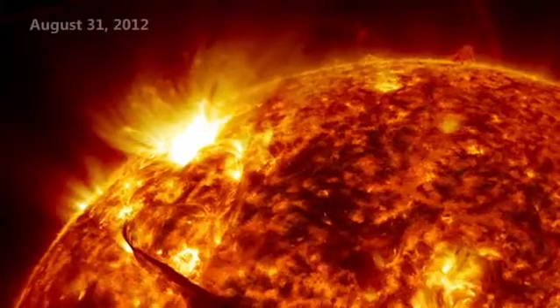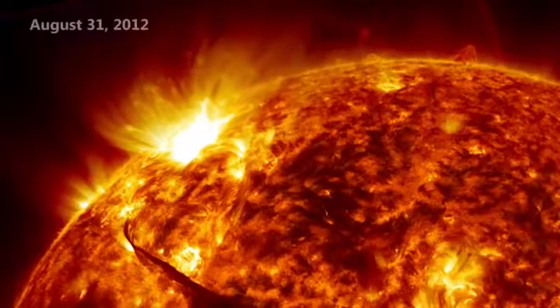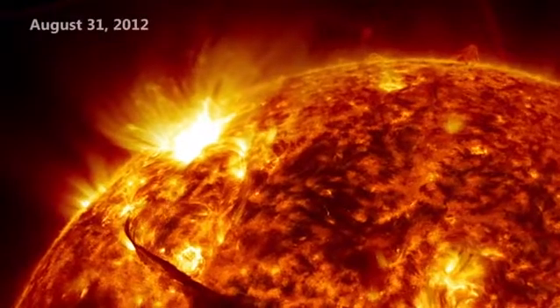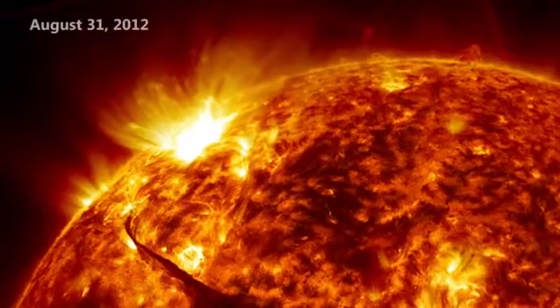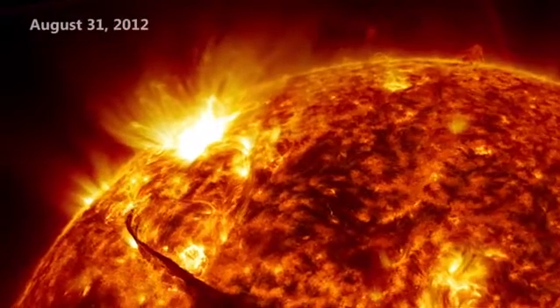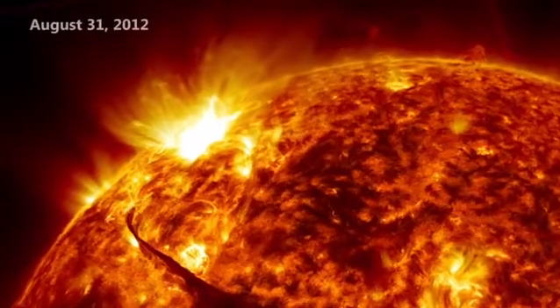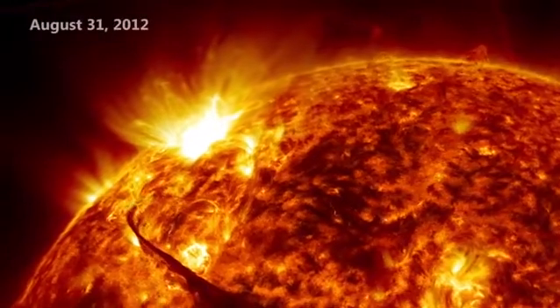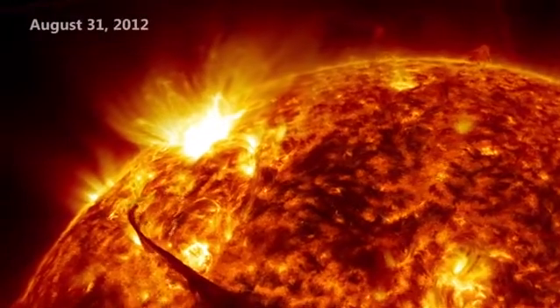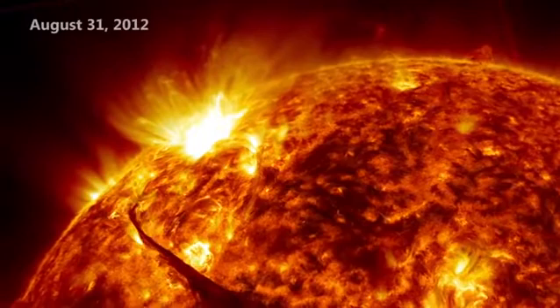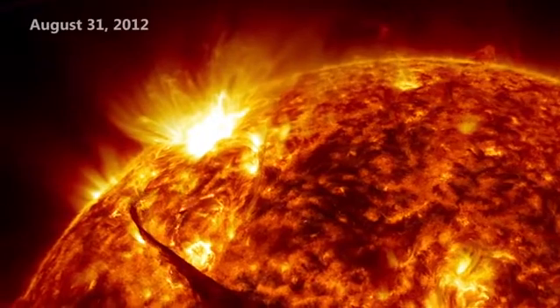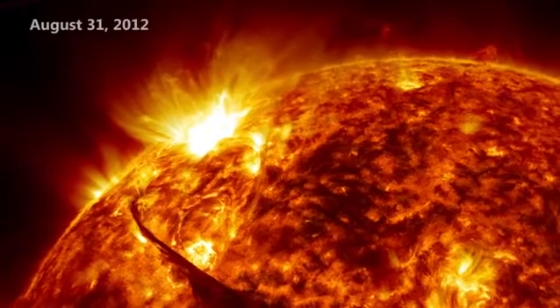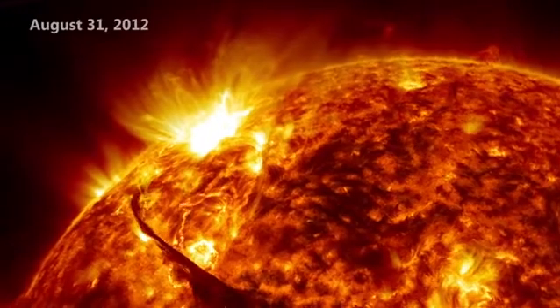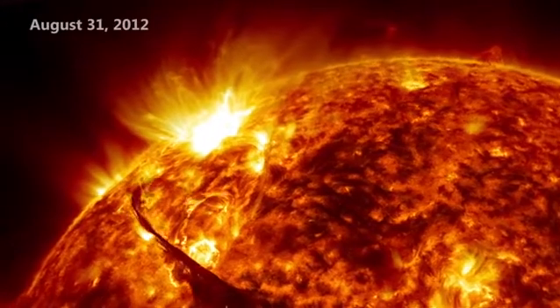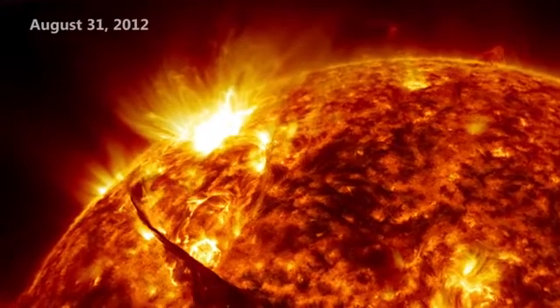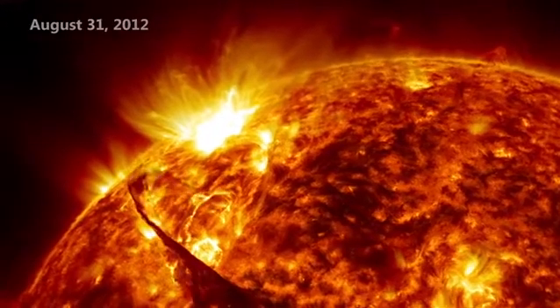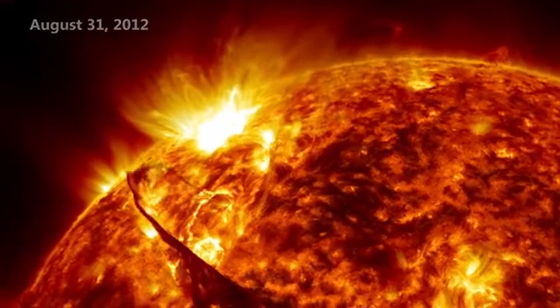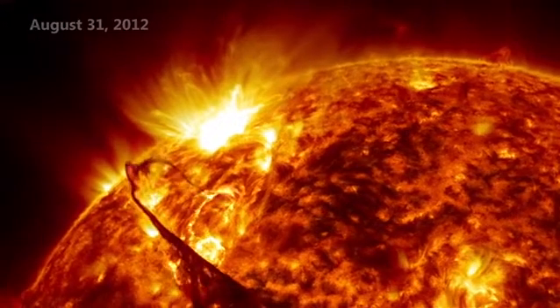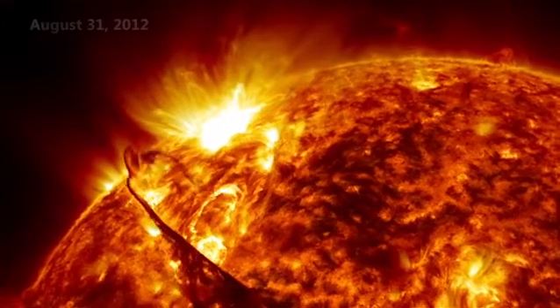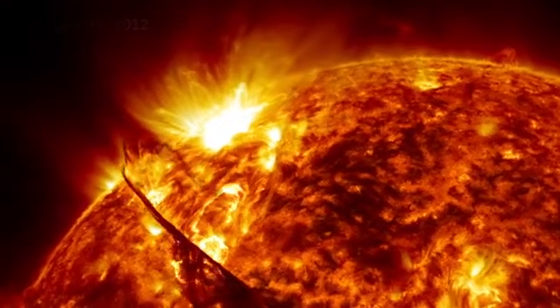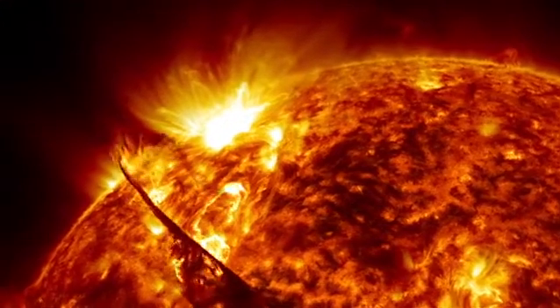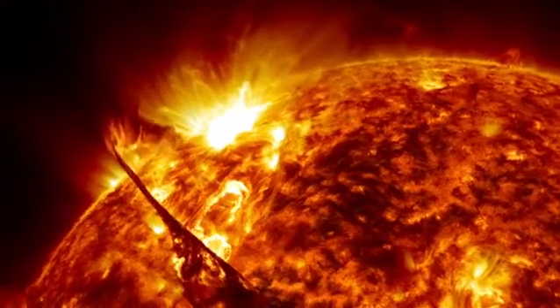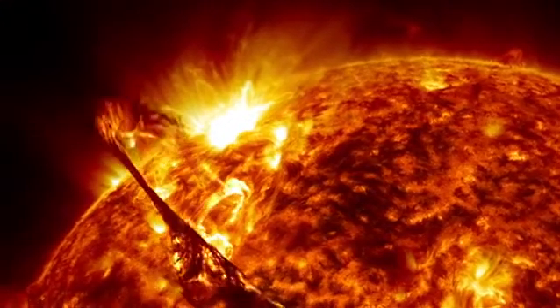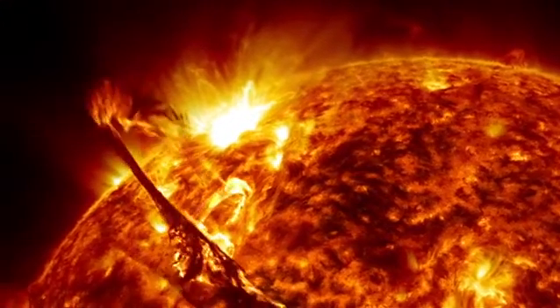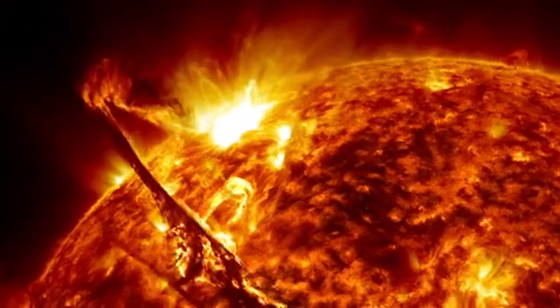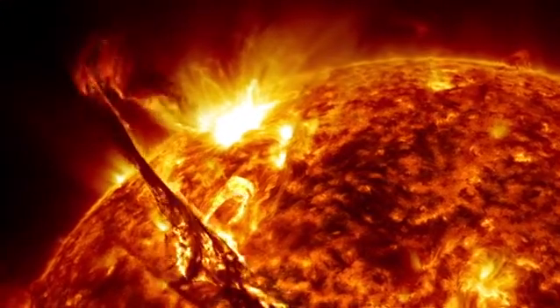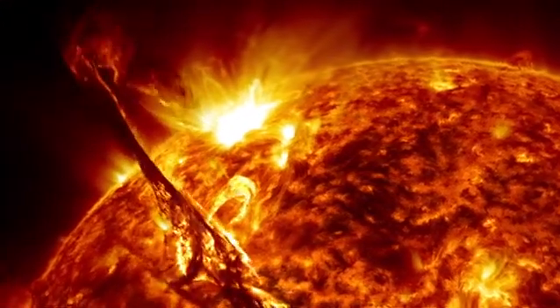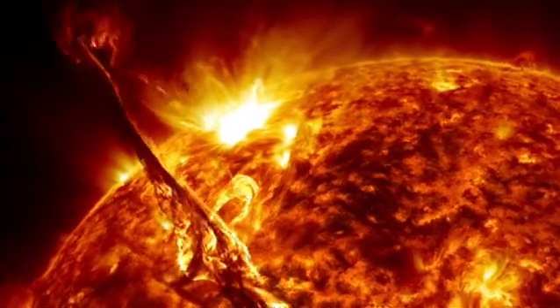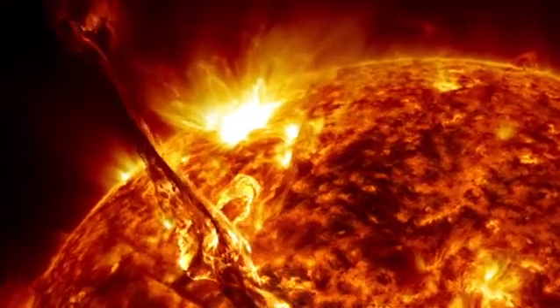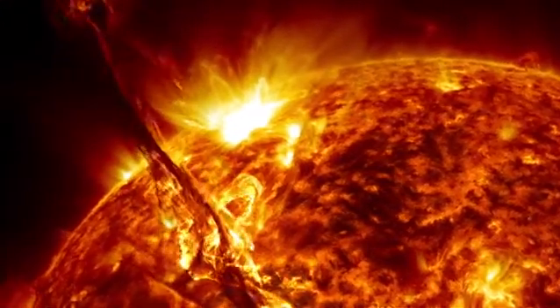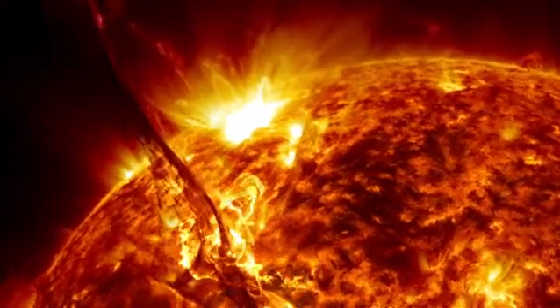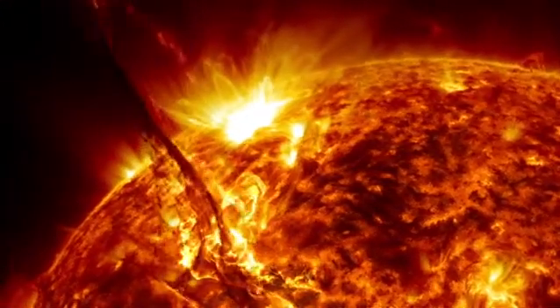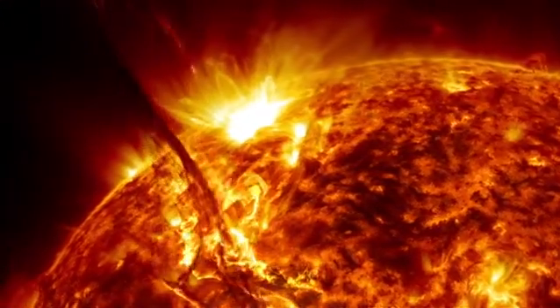On August 31, the sun had a huge and beautiful prominence eruption that instantly became iconic.